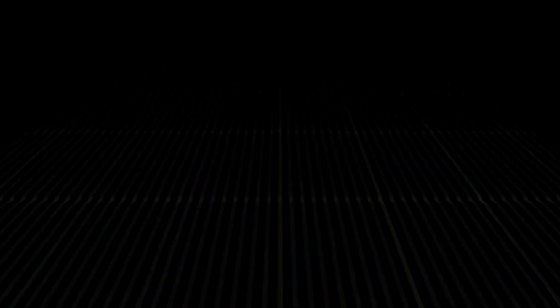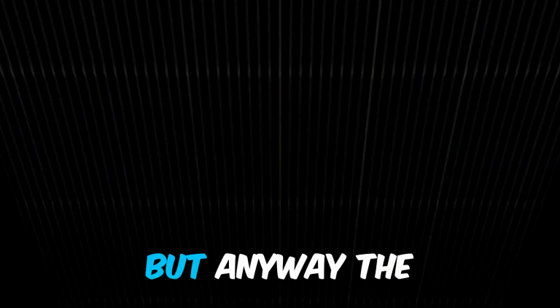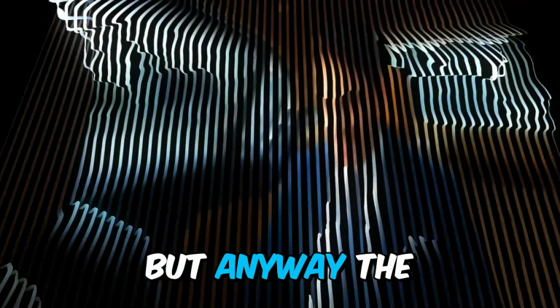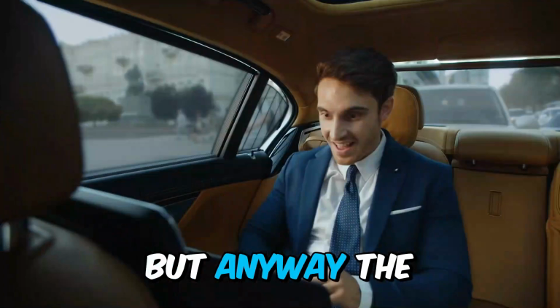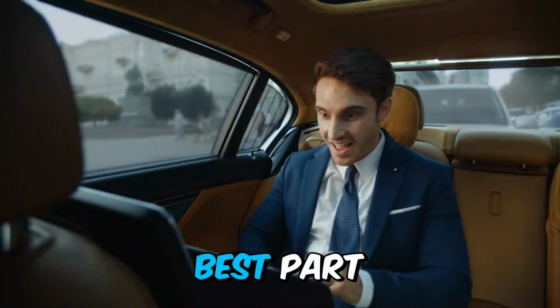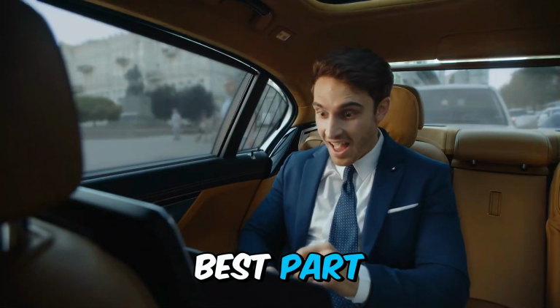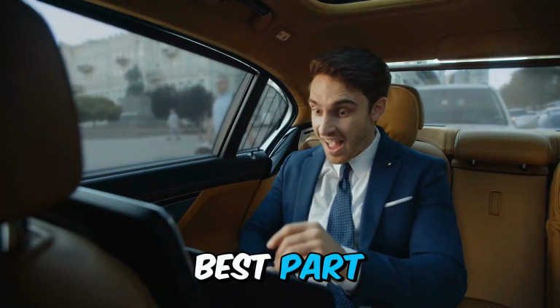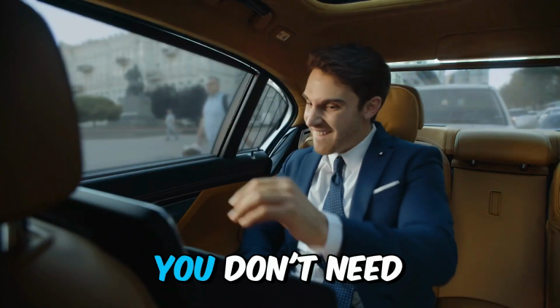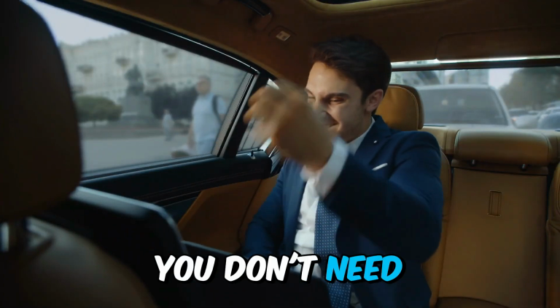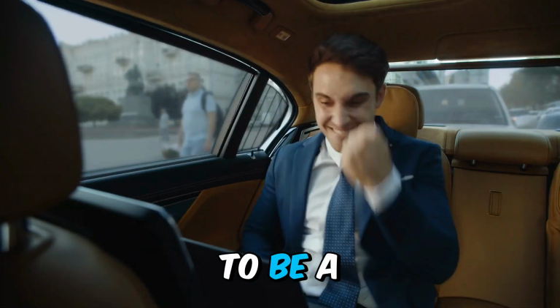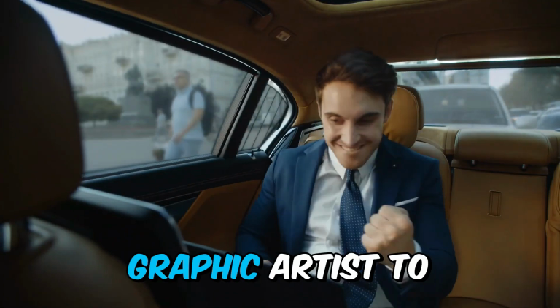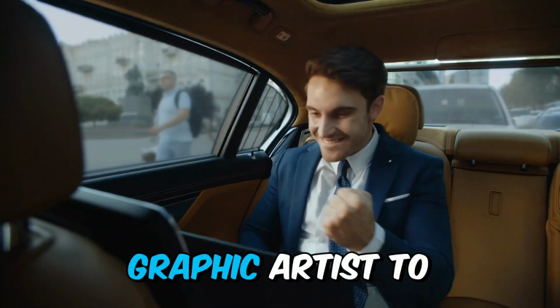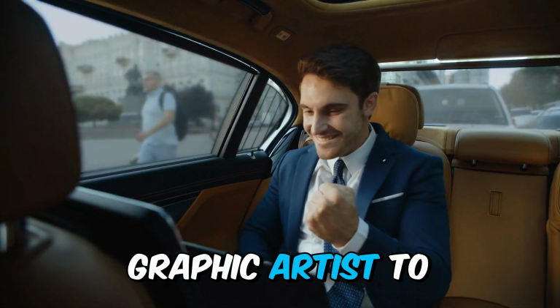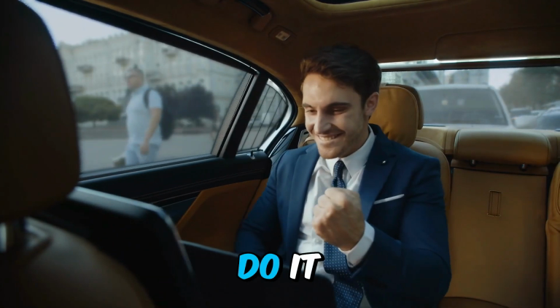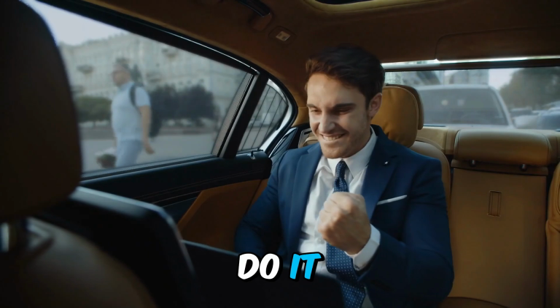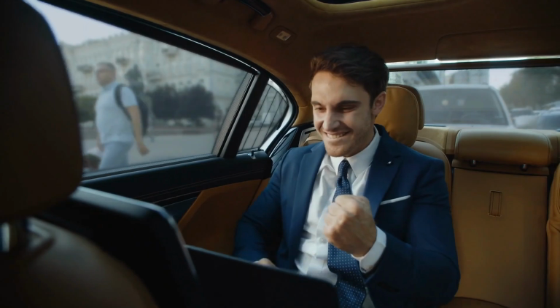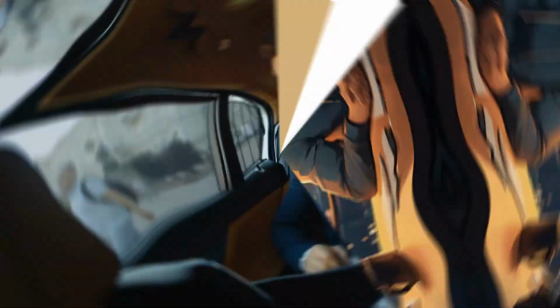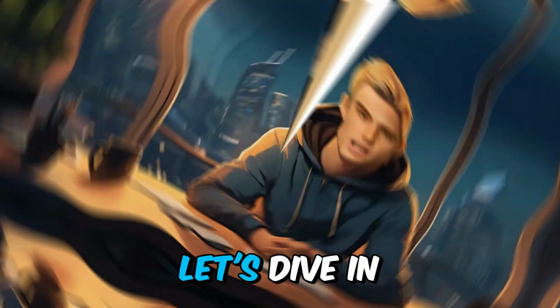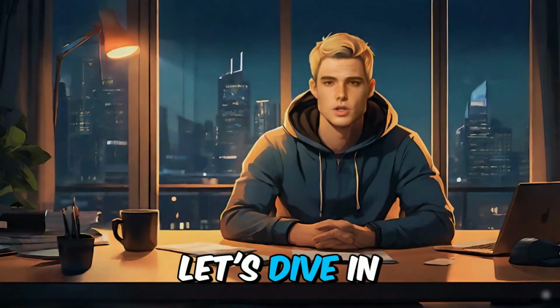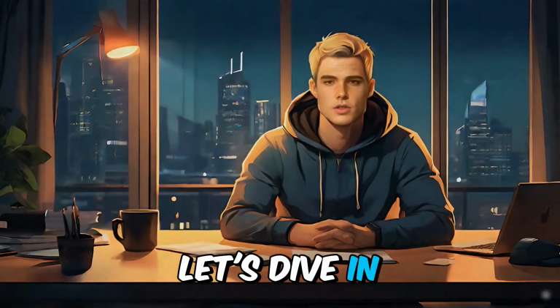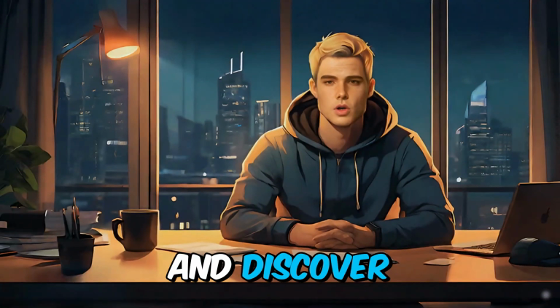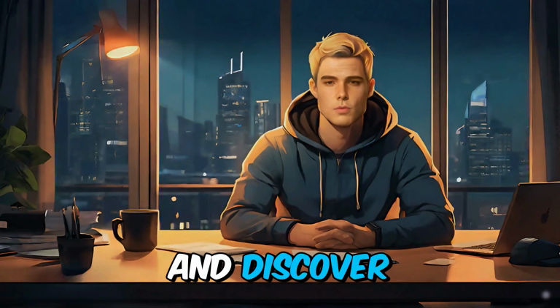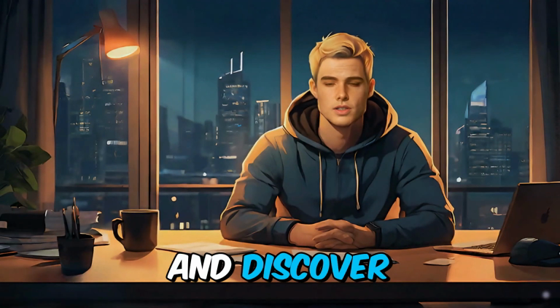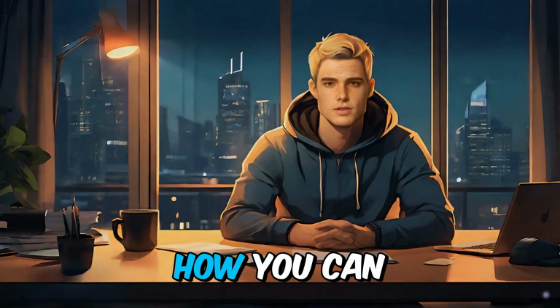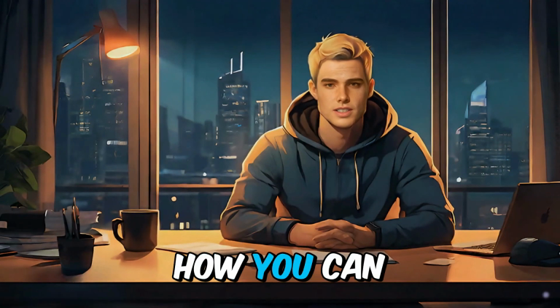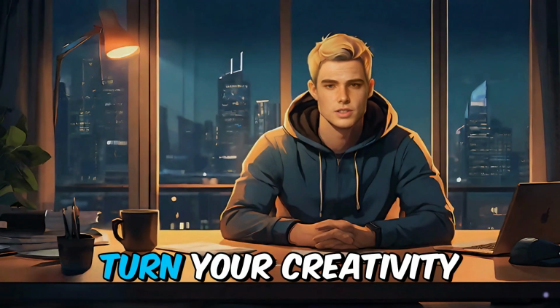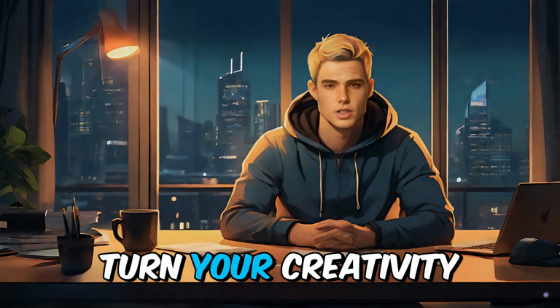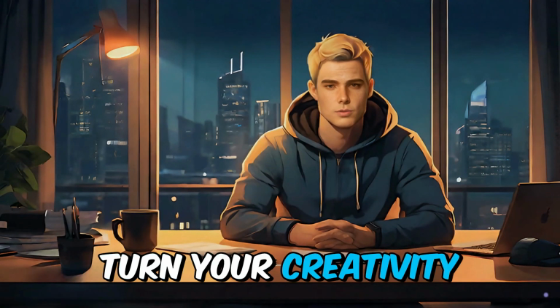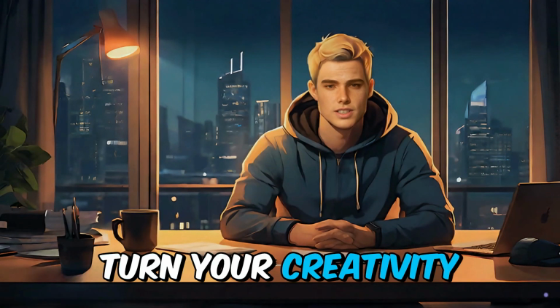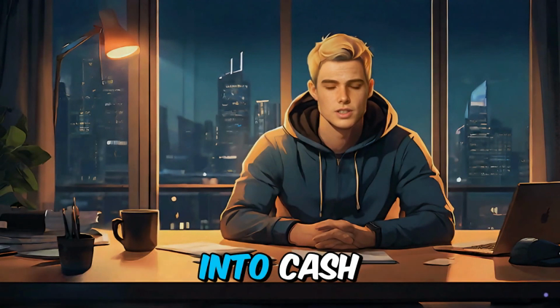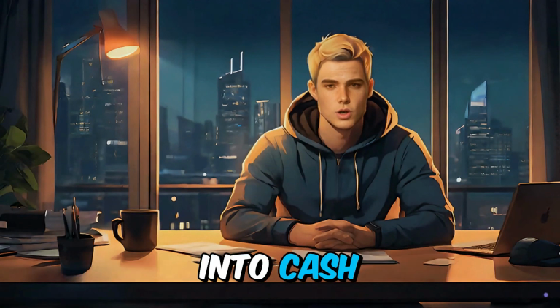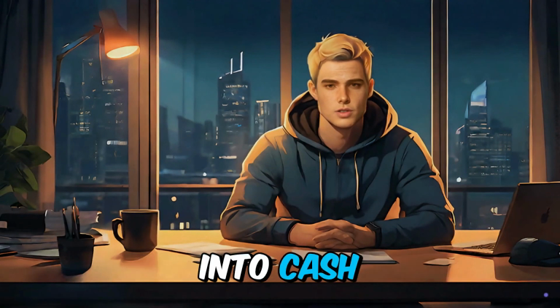But anyway, the best part? You don't need to be a graphic artist to do it. Let's dive in and discover how you can turn your creativity into cash.